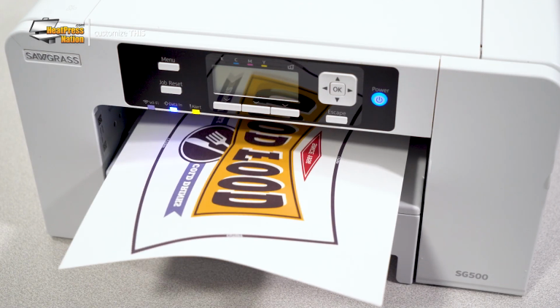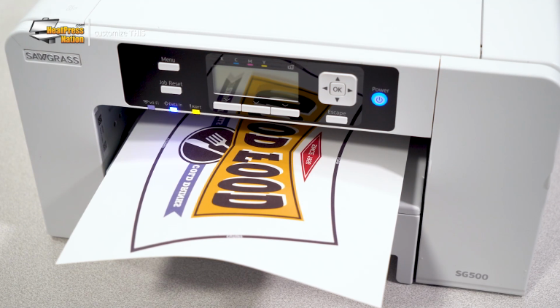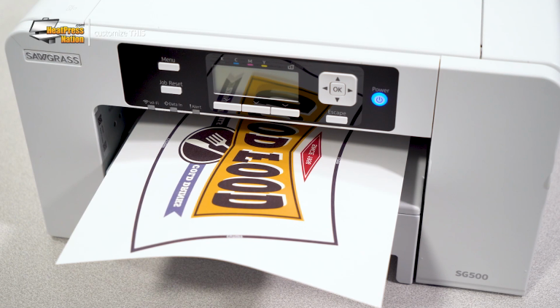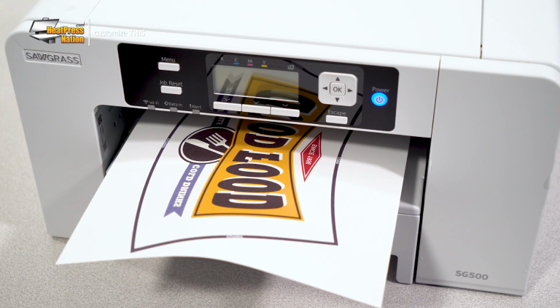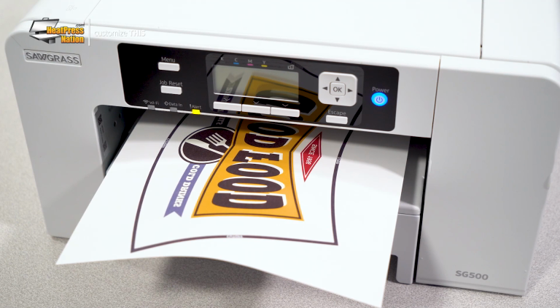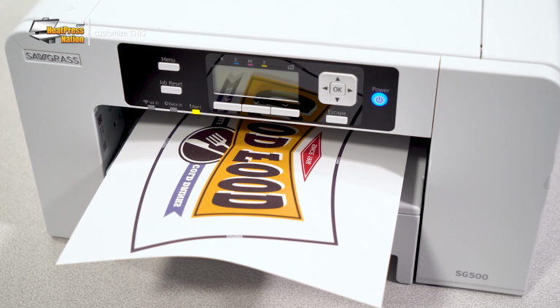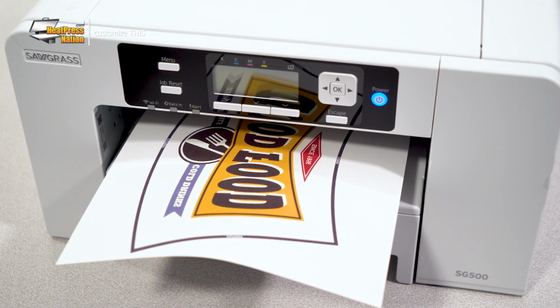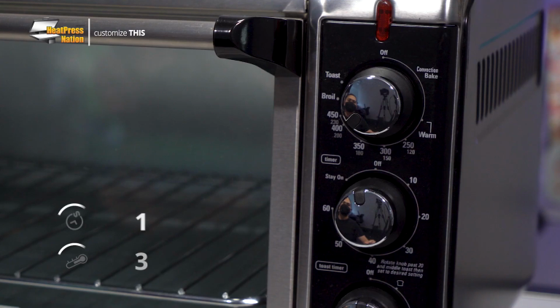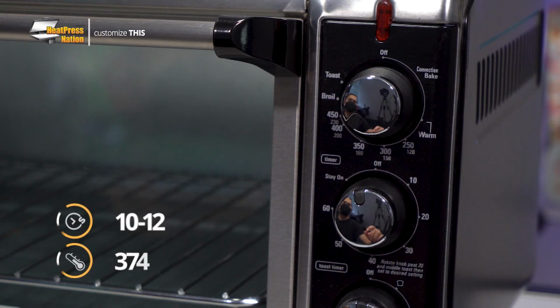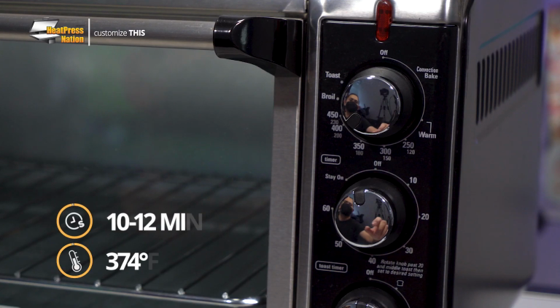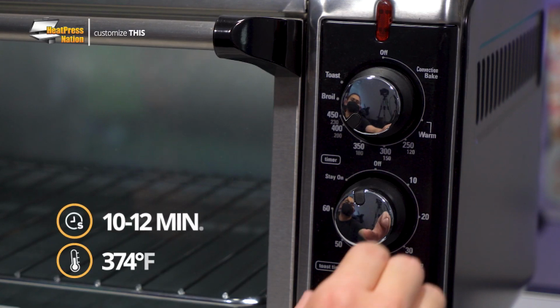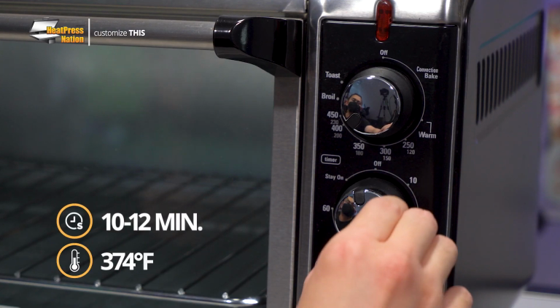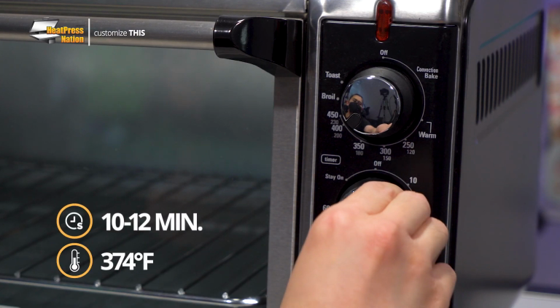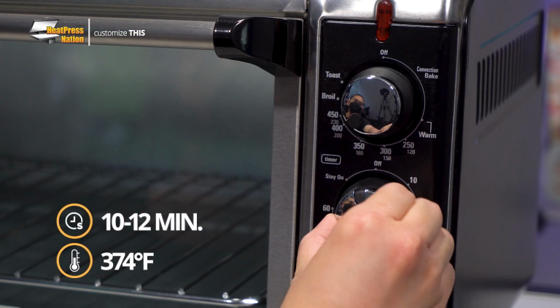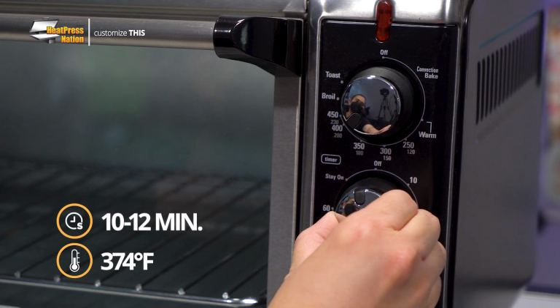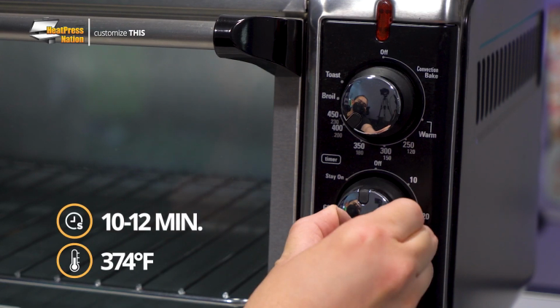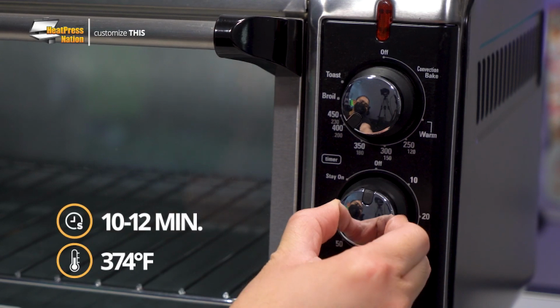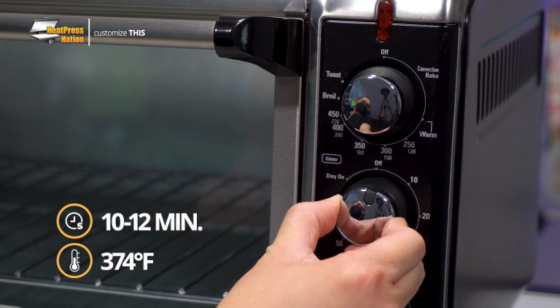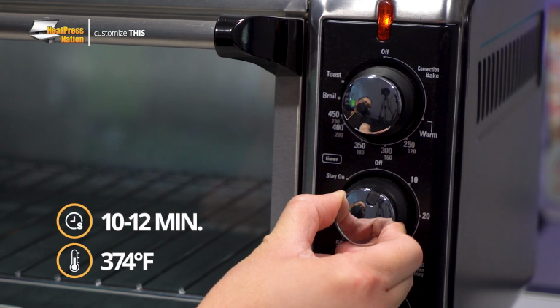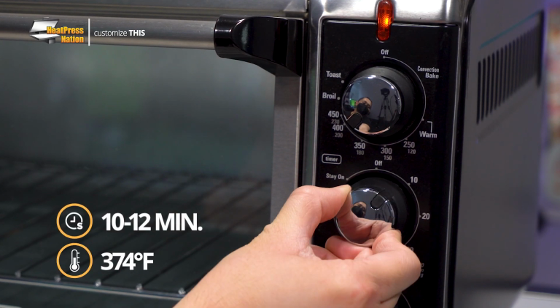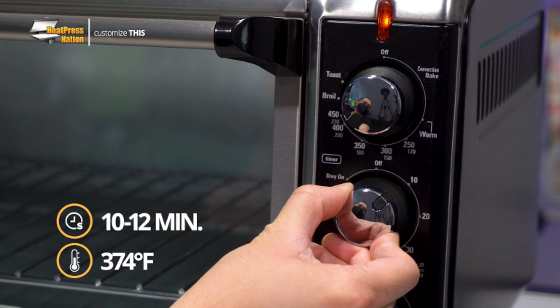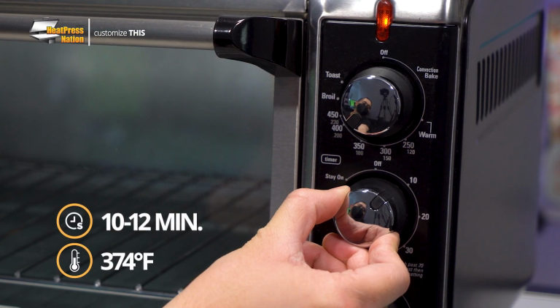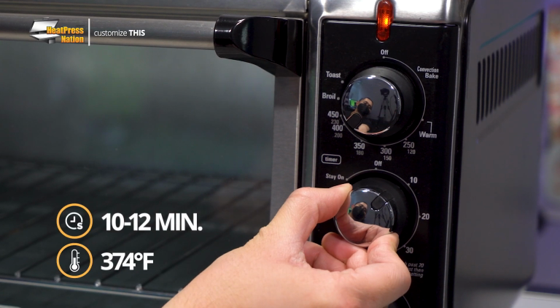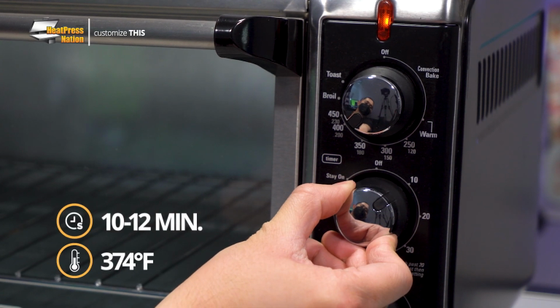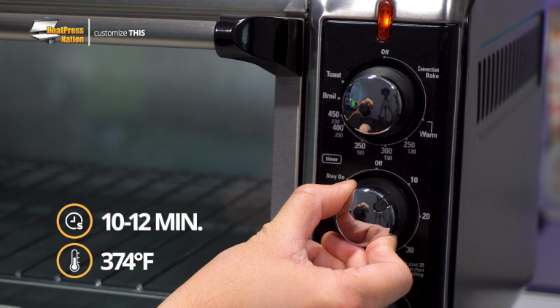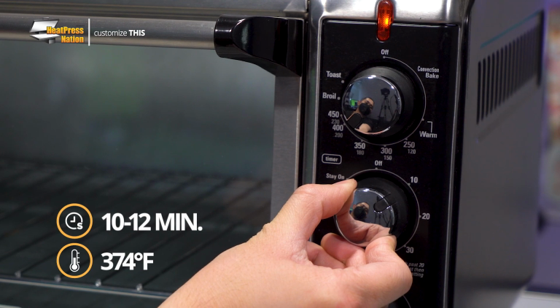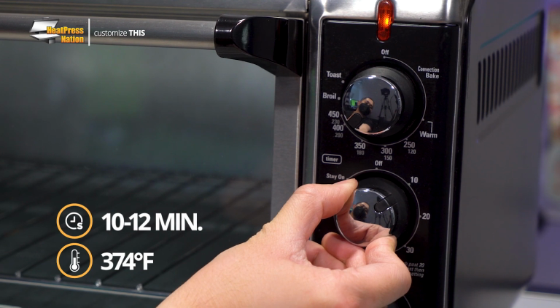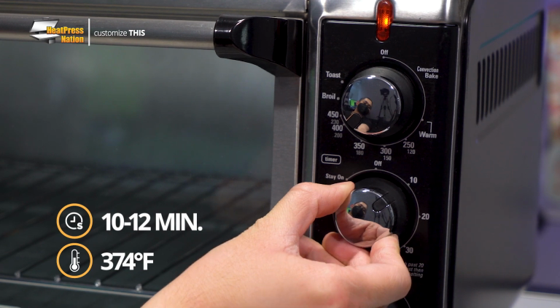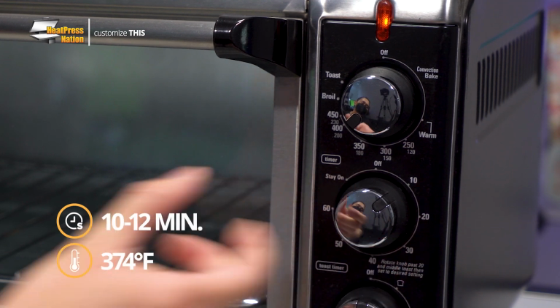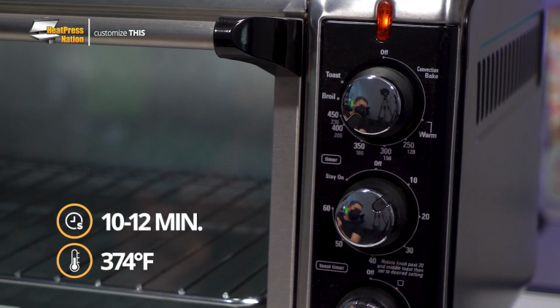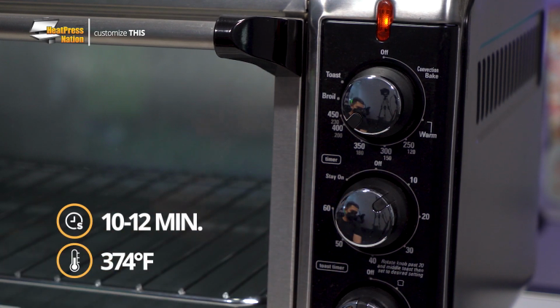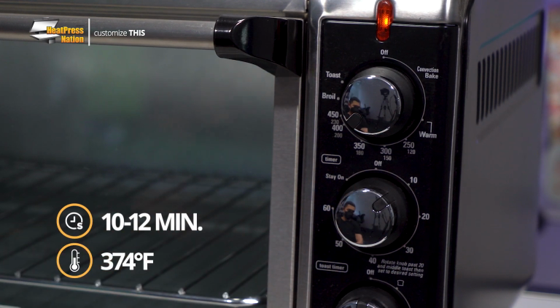With the transfer printed, this would be a good time to set your oven to 10 to 12 minutes then allow it to preheat to 374 degrees Fahrenheit.